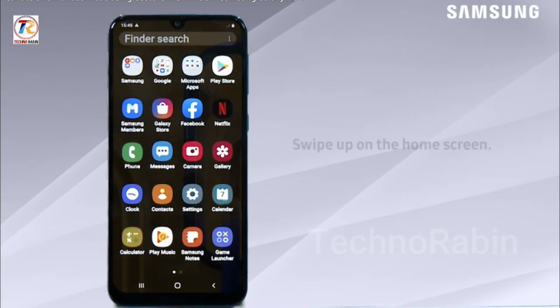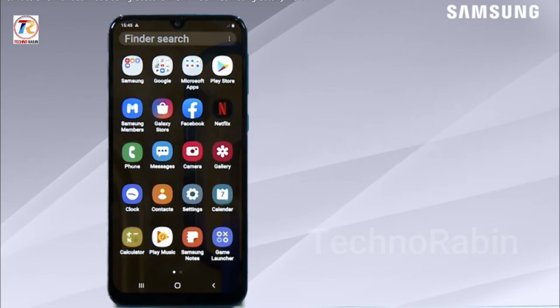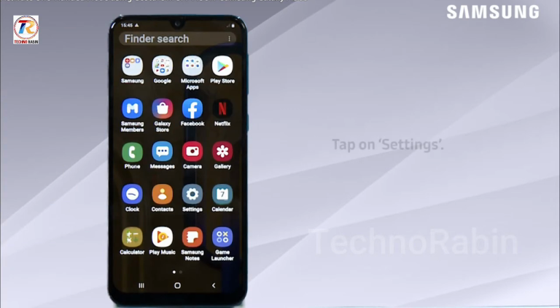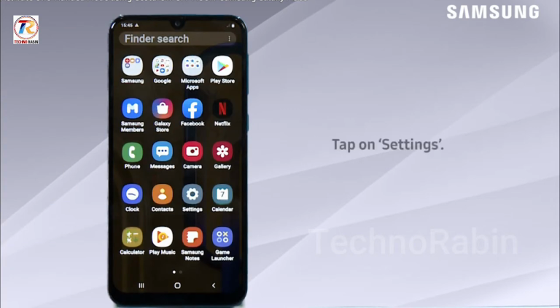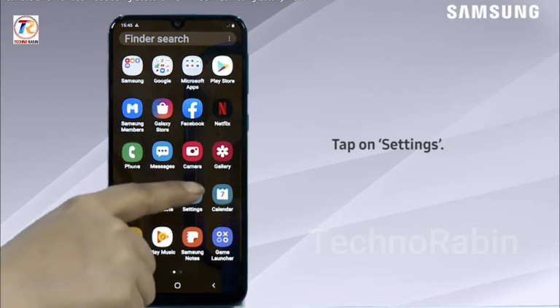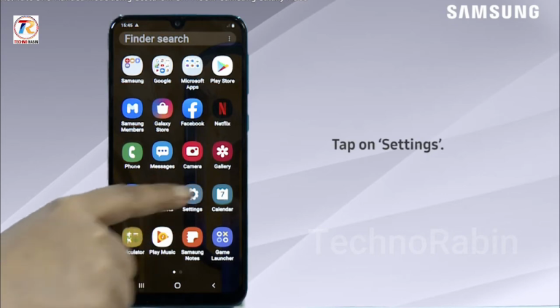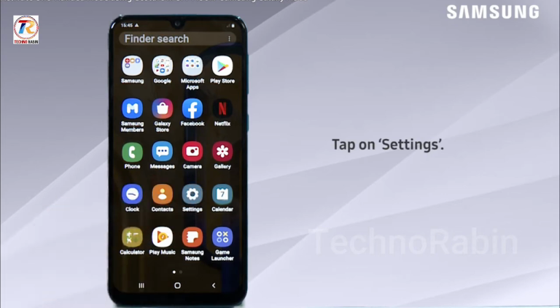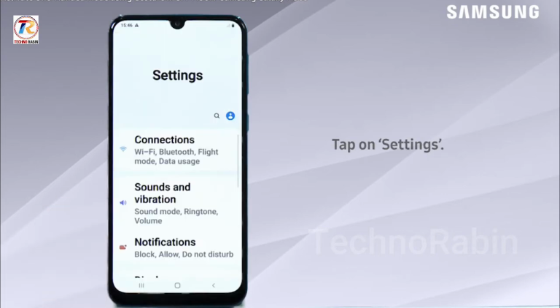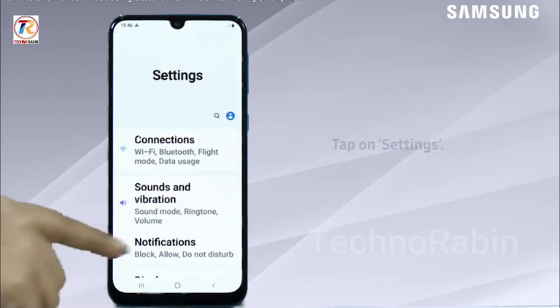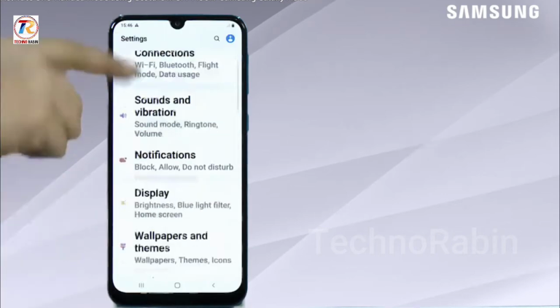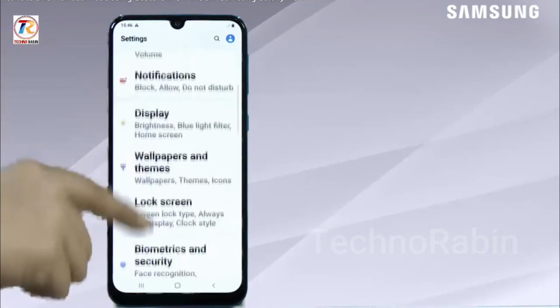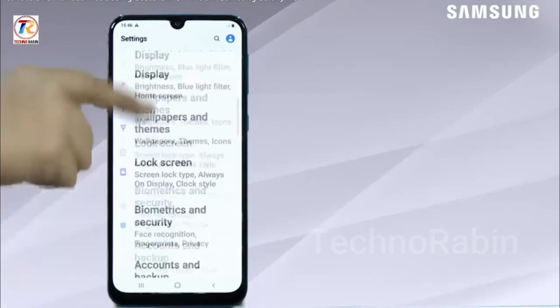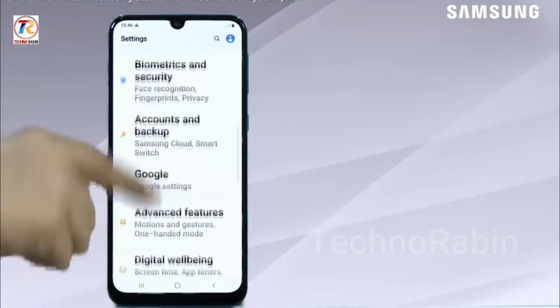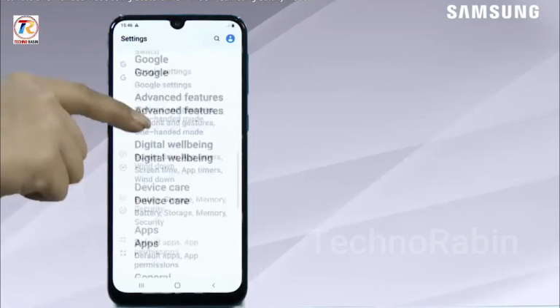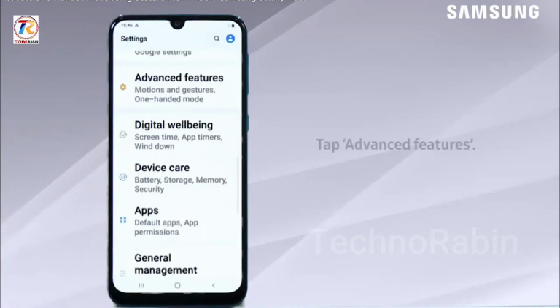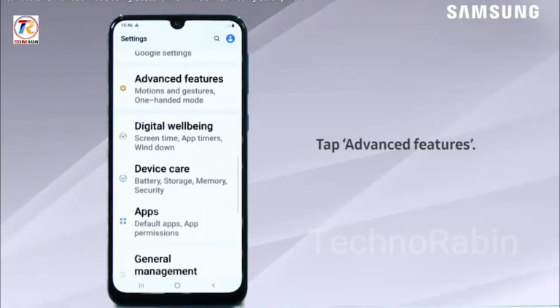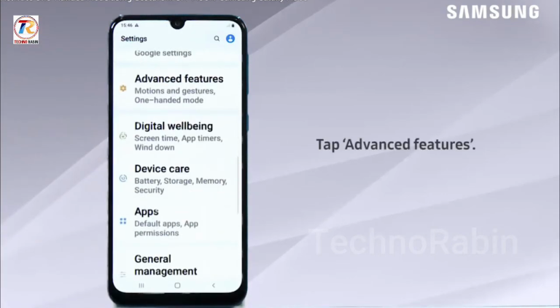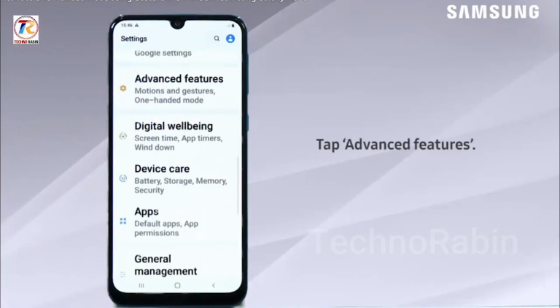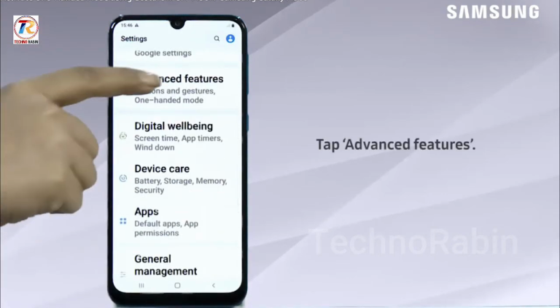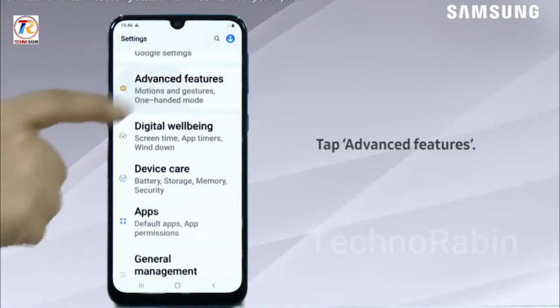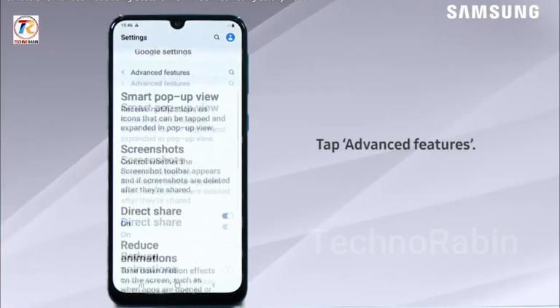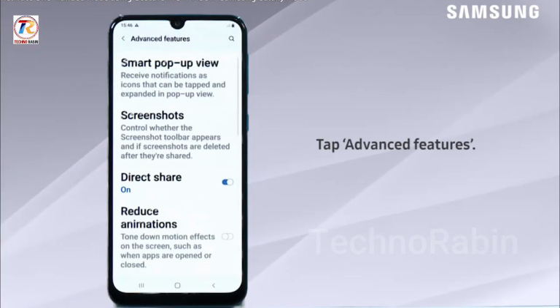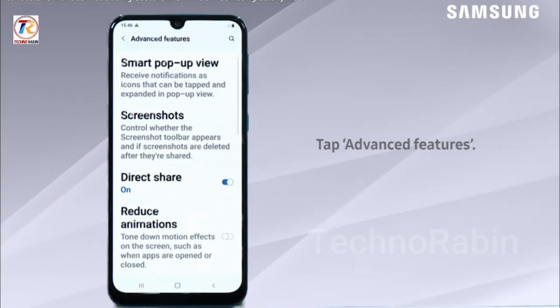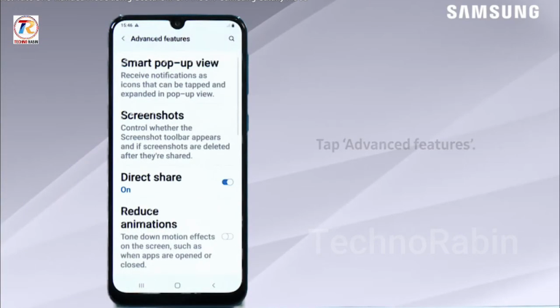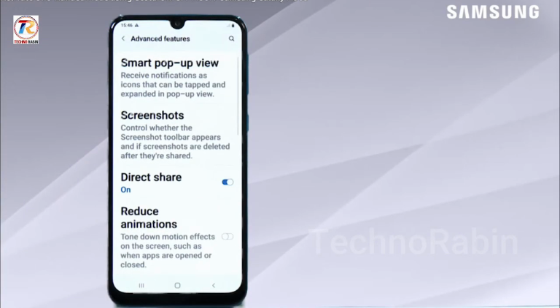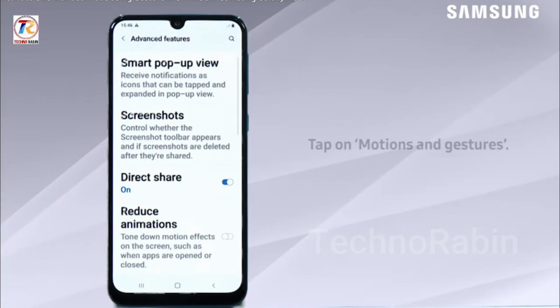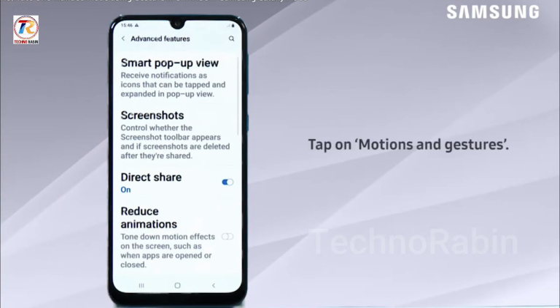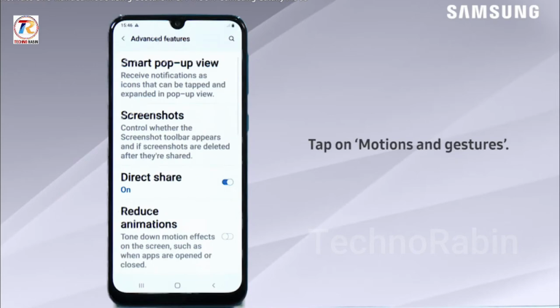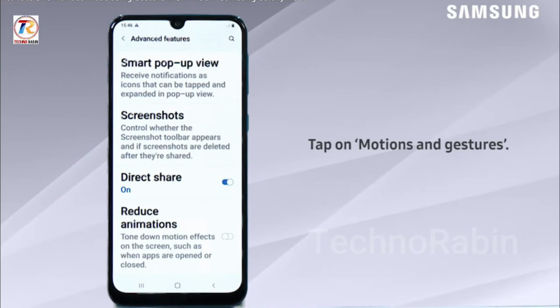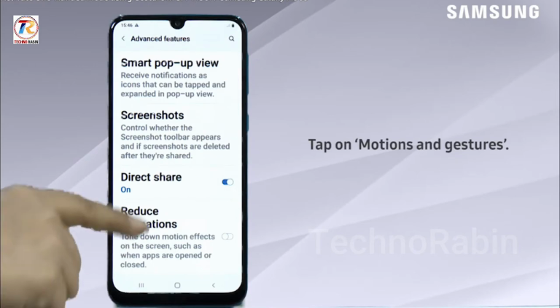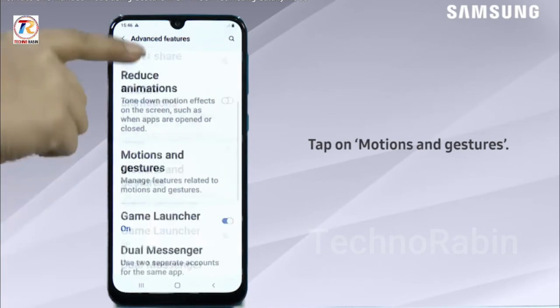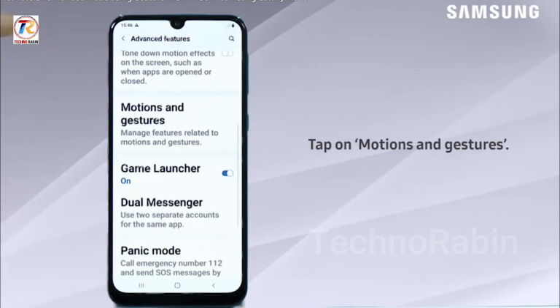Tap on Settings, tap on Advanced Features, tap on Motions and Gestures.